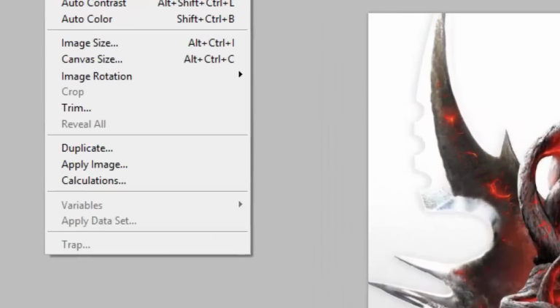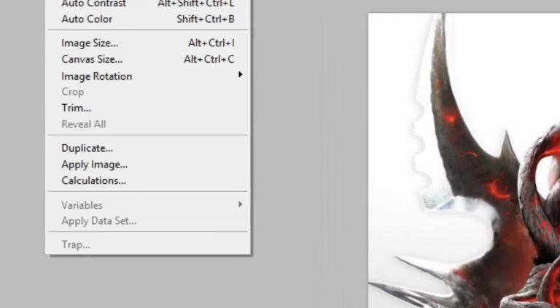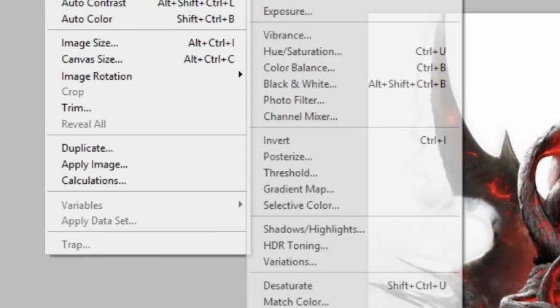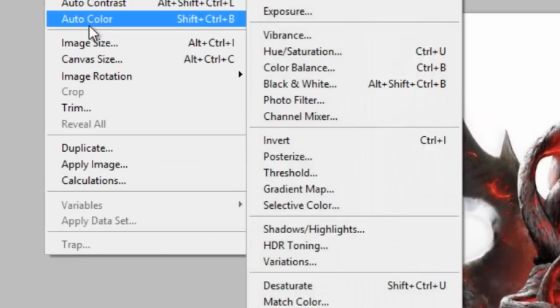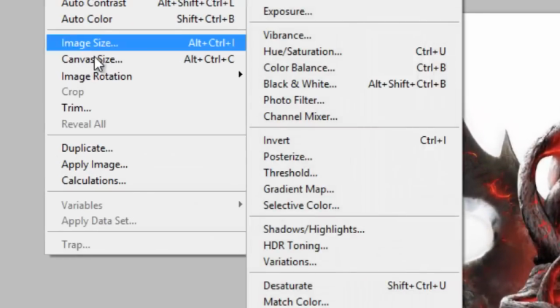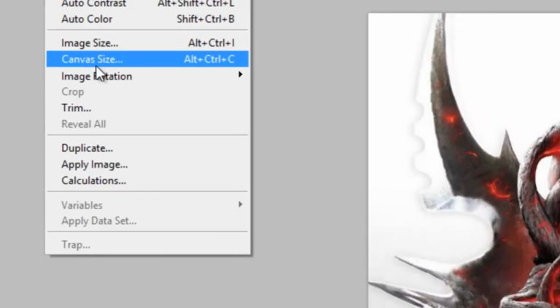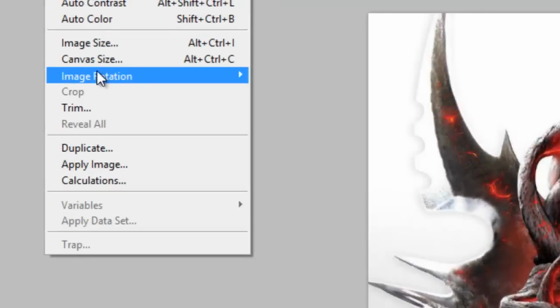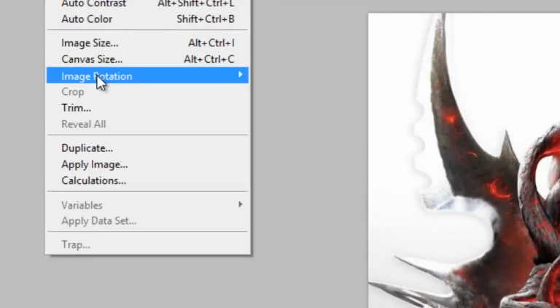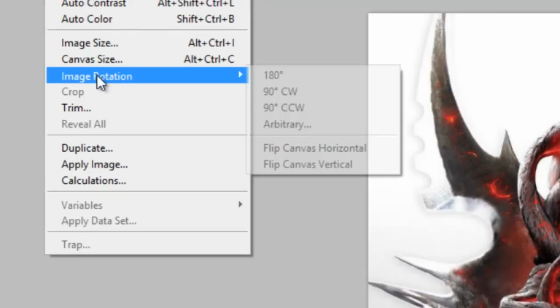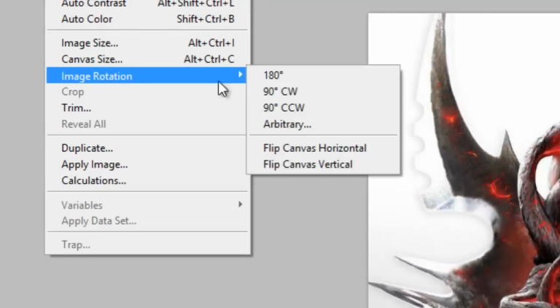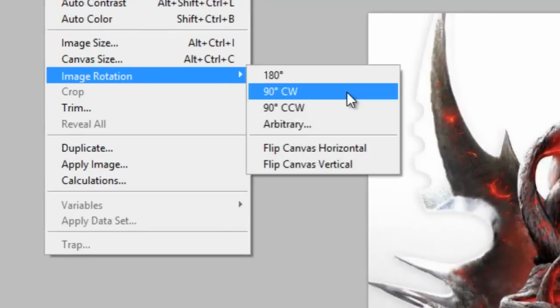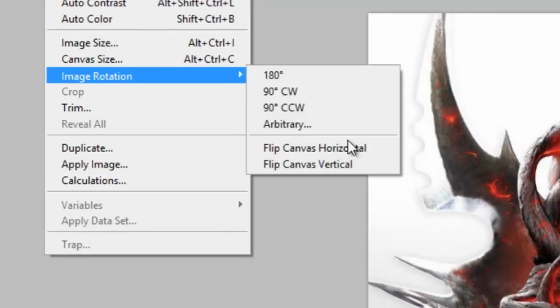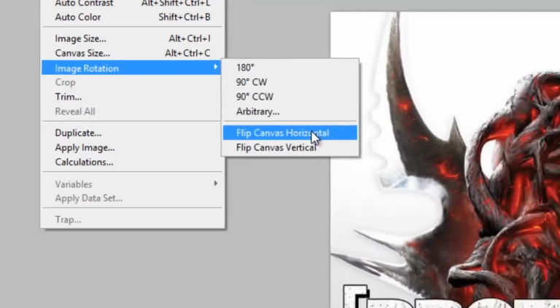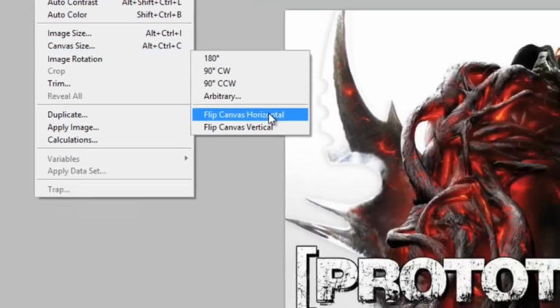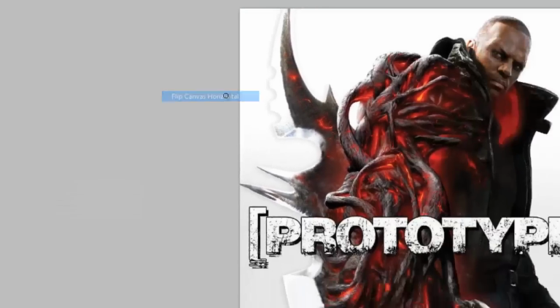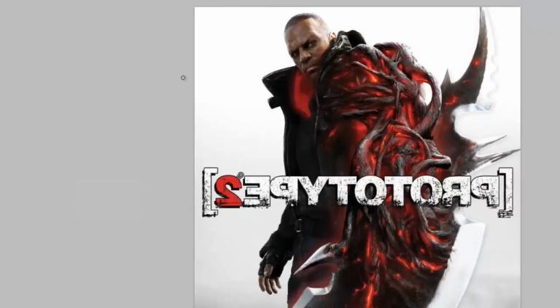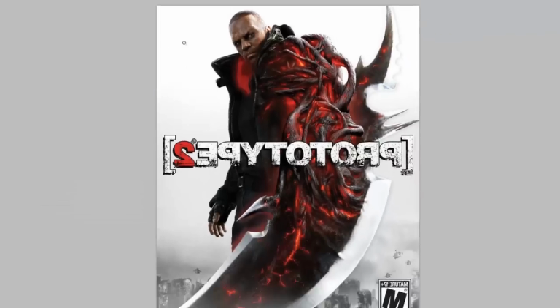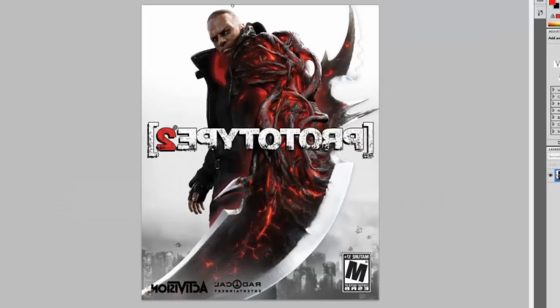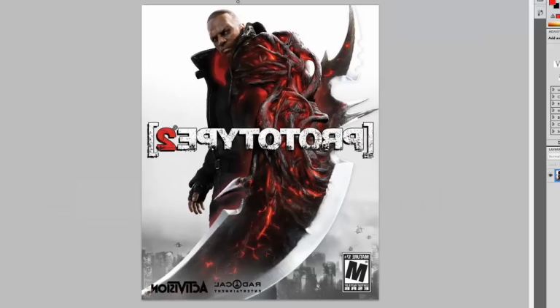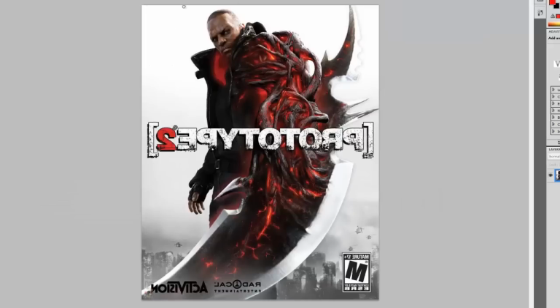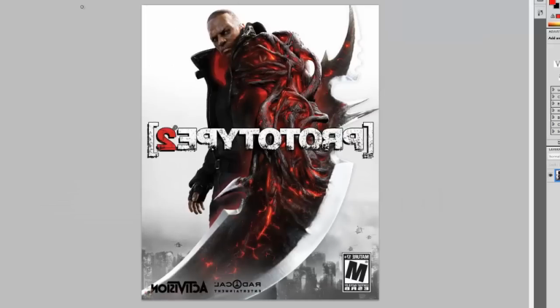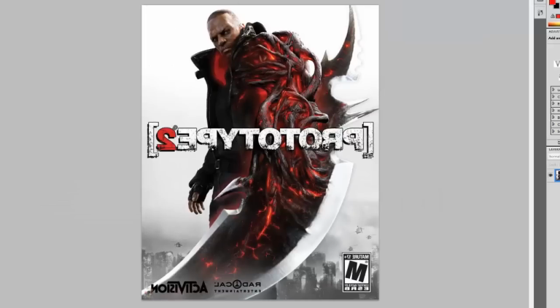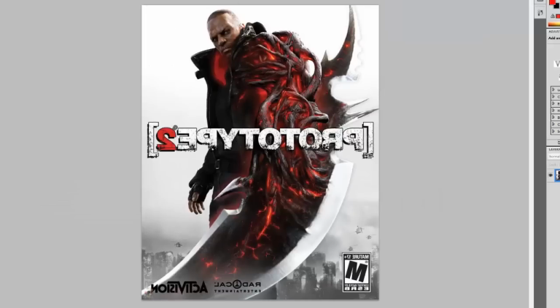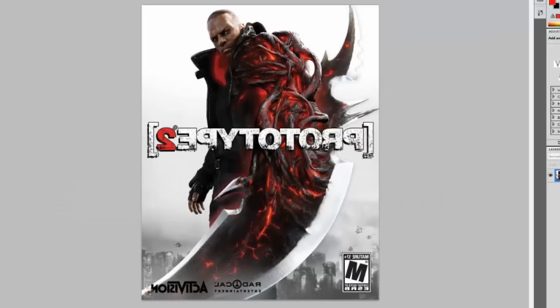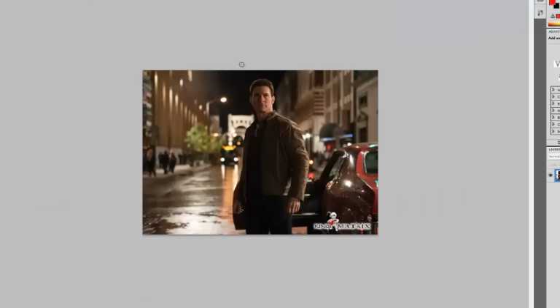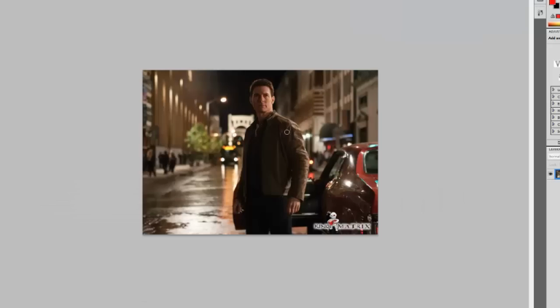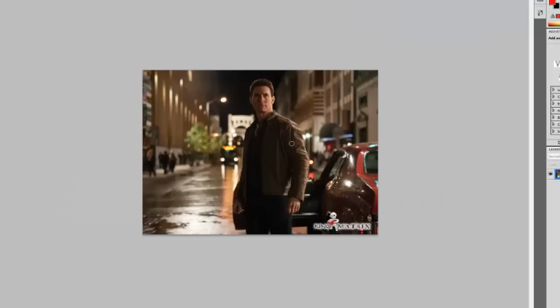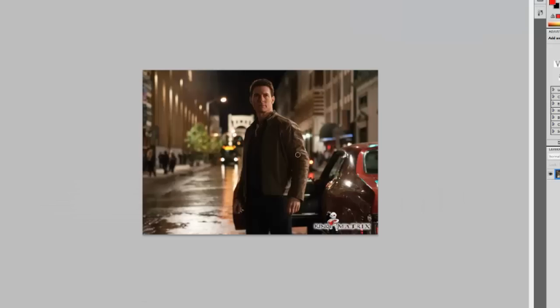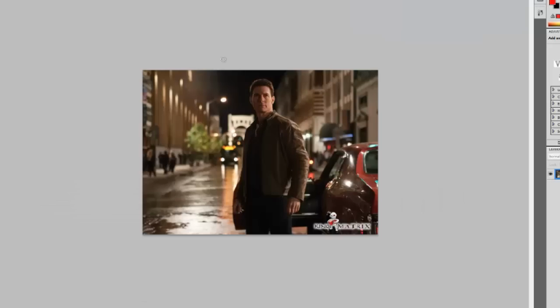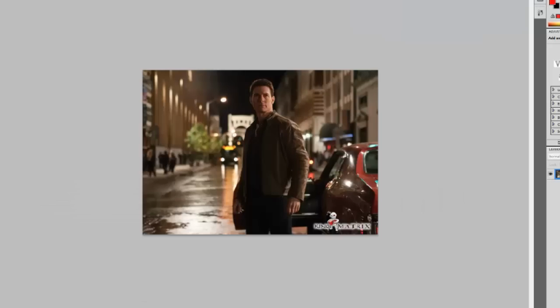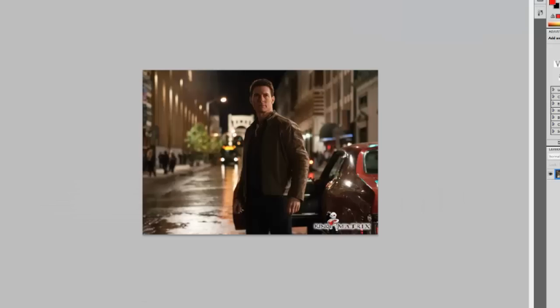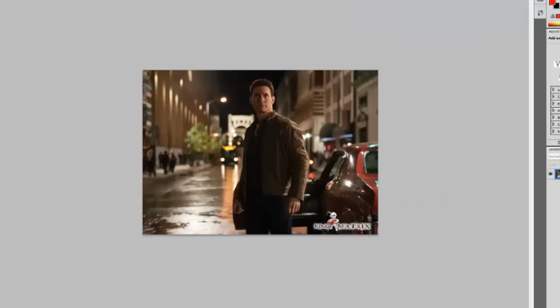Now we will flip the canvas horizontally such that he and our subject face in the same direction.